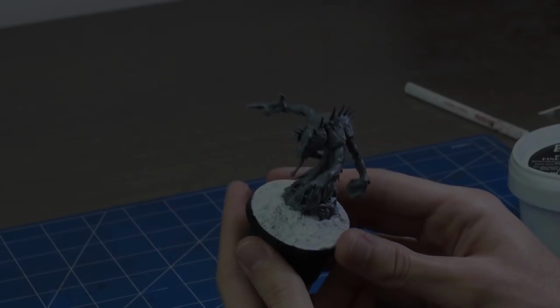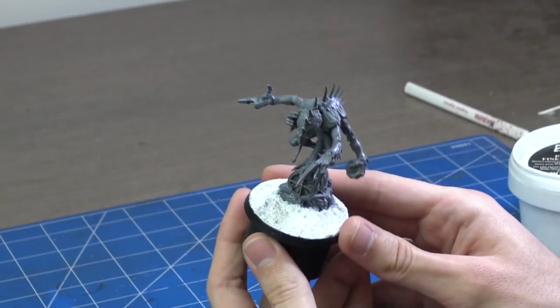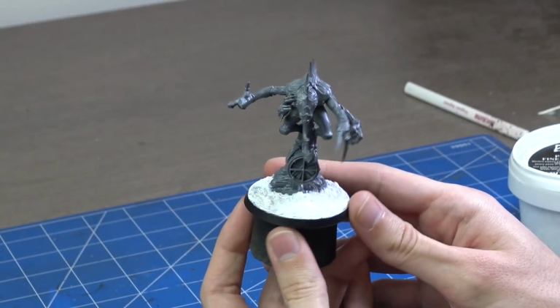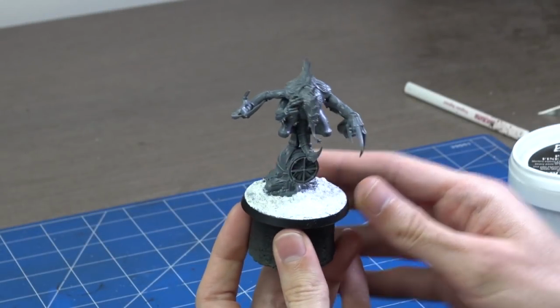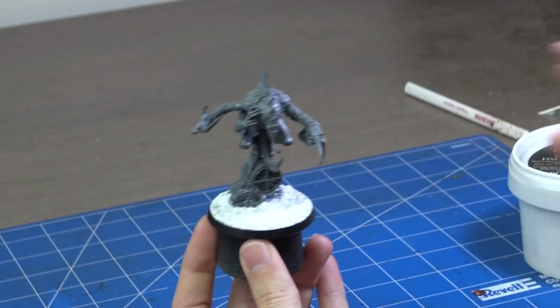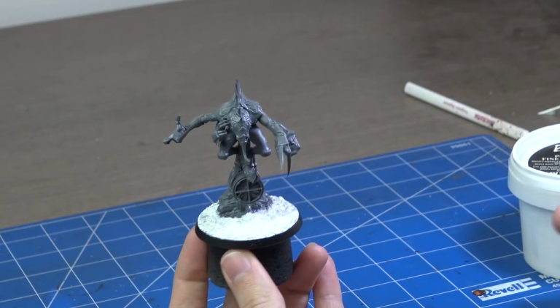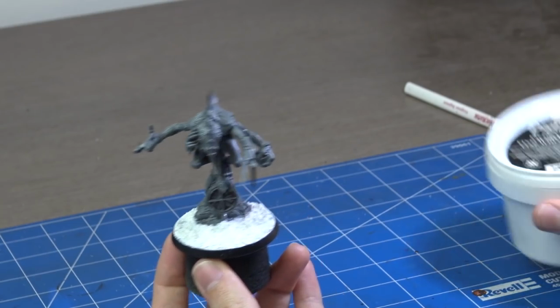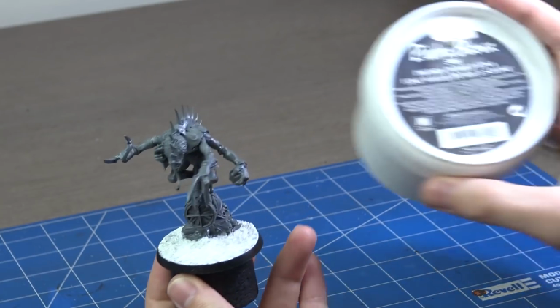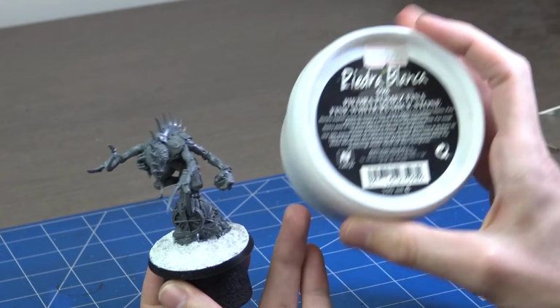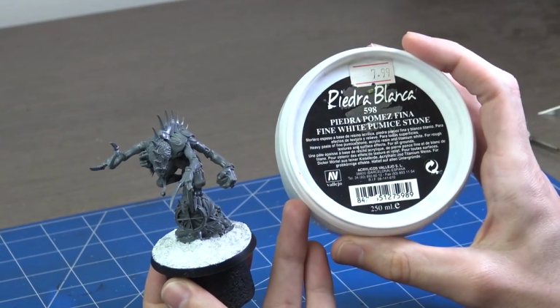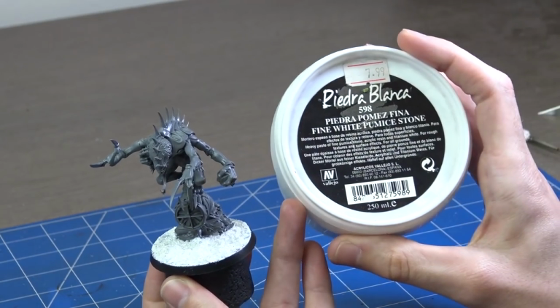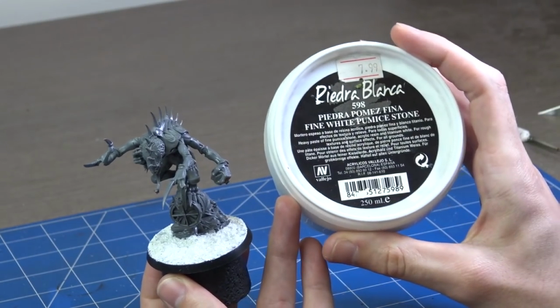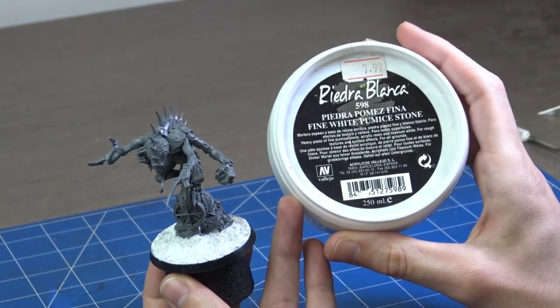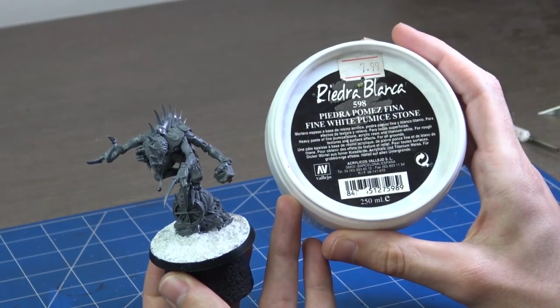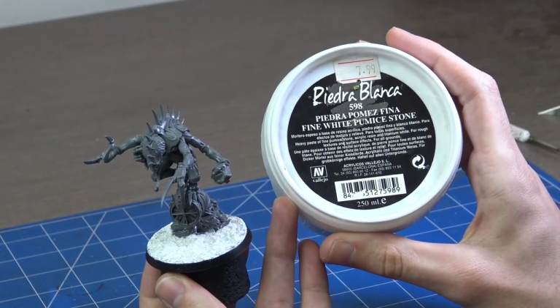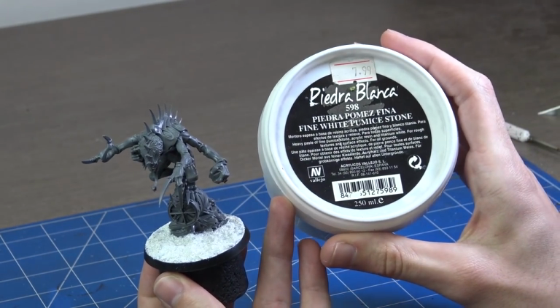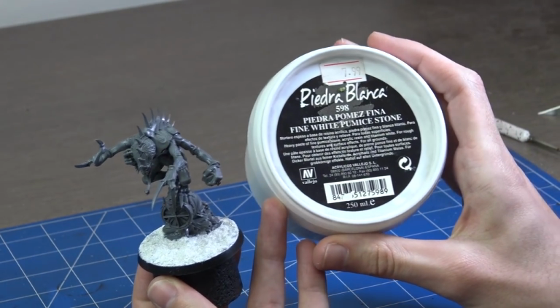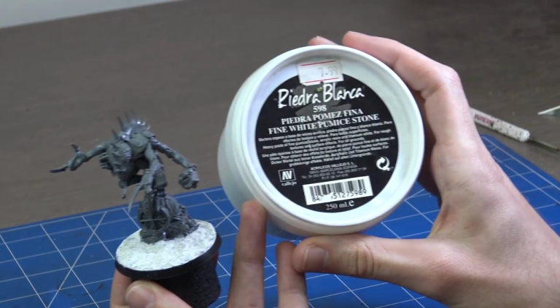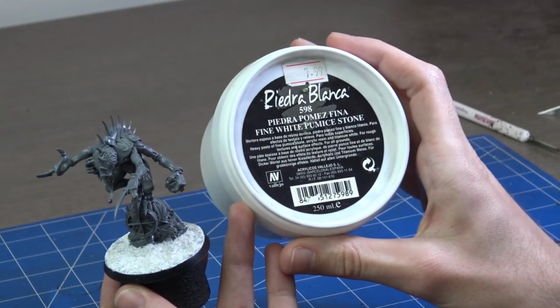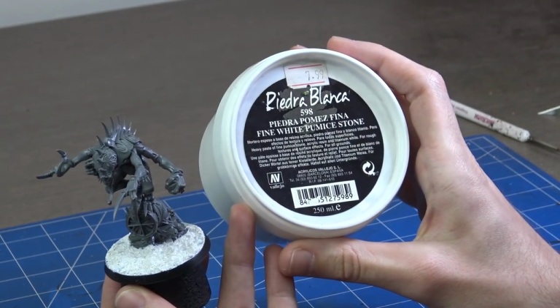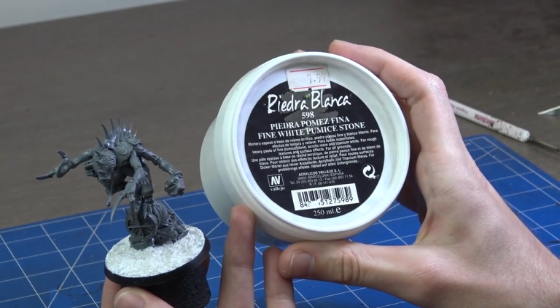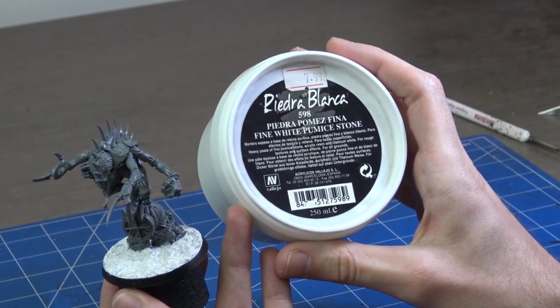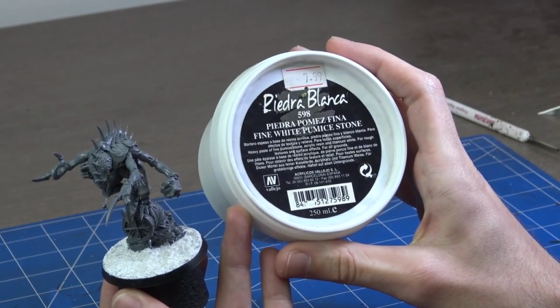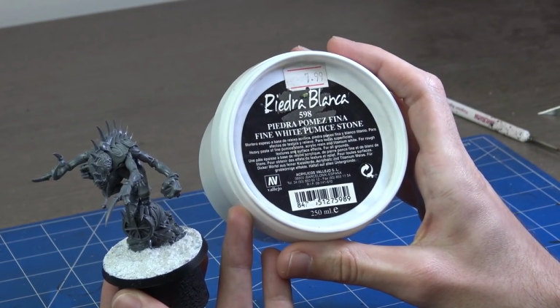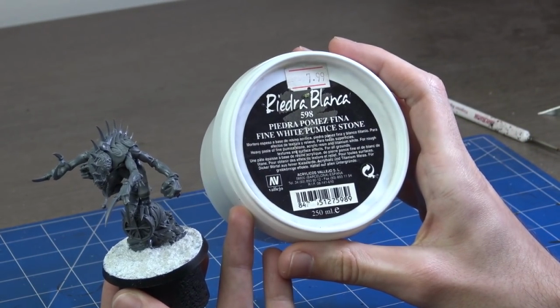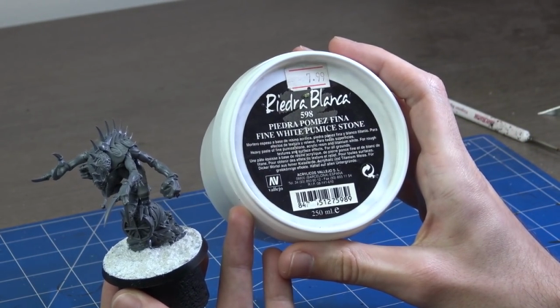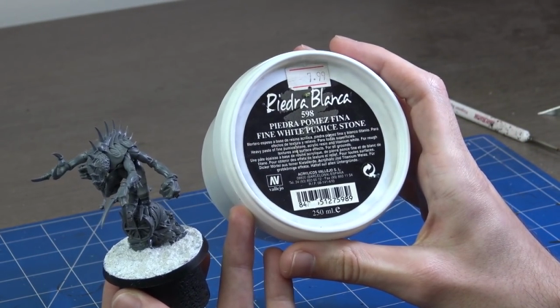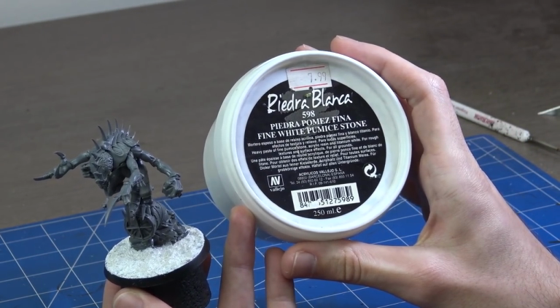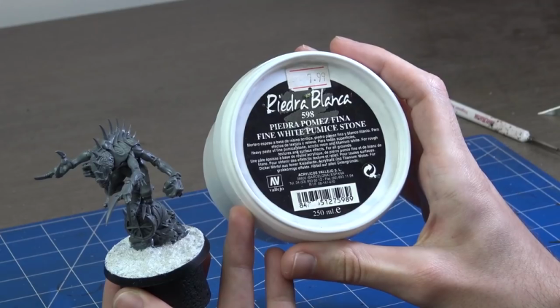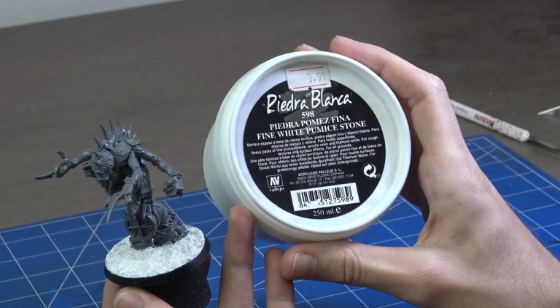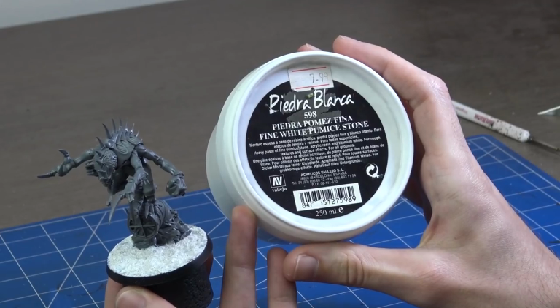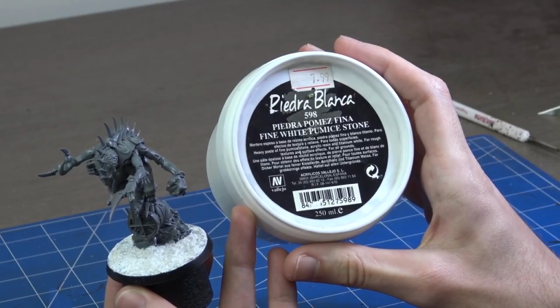To model his base I used Piedra Blanca fine white pumice stone from Vallejo.